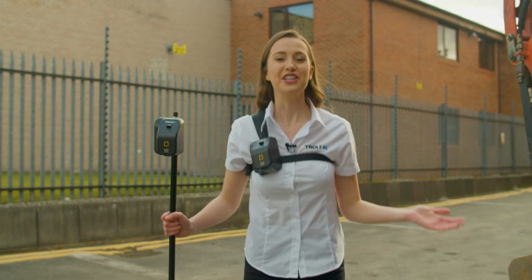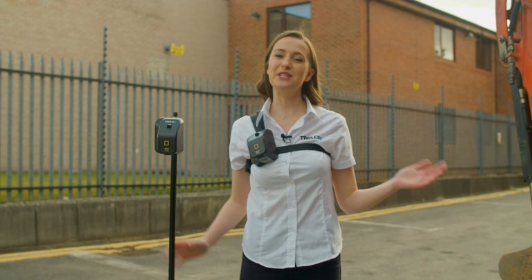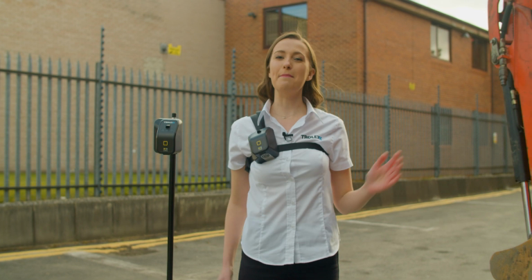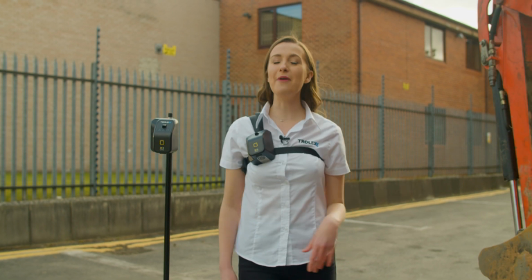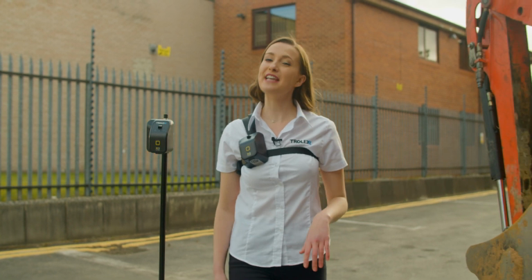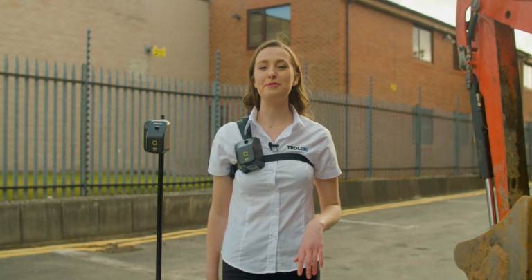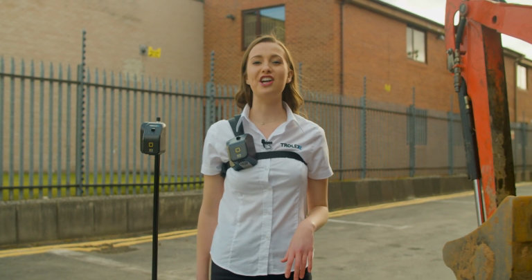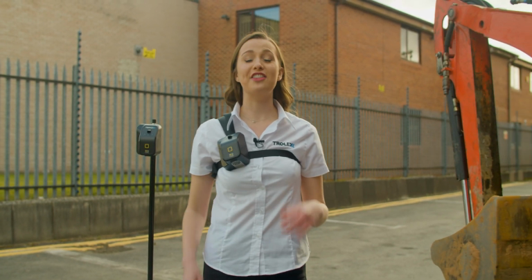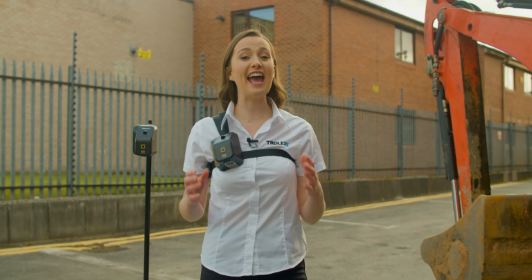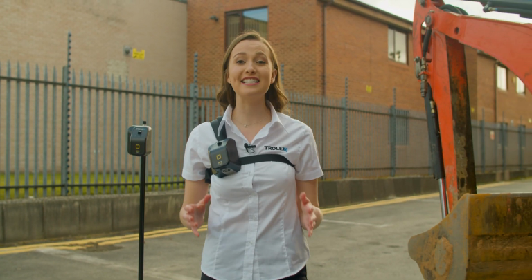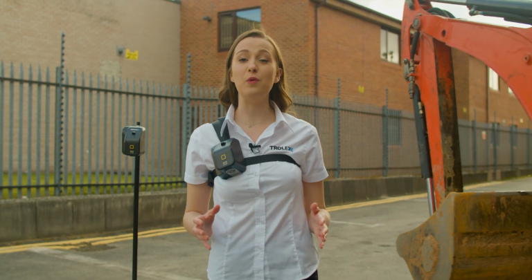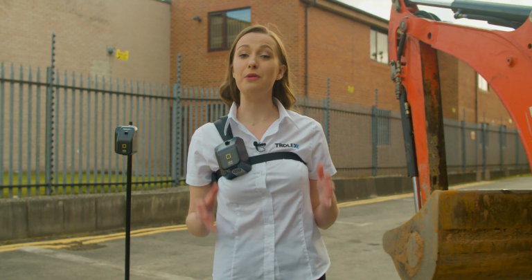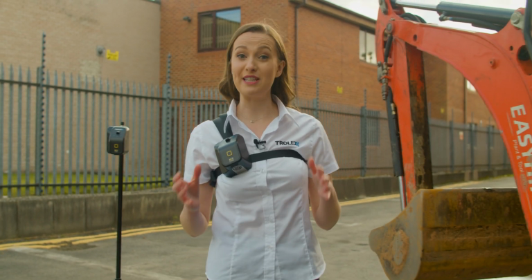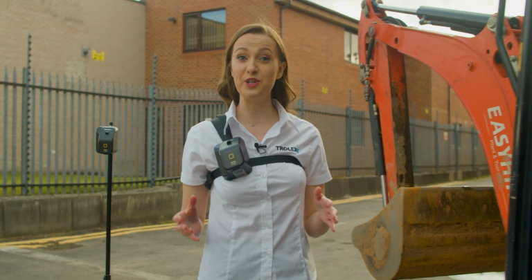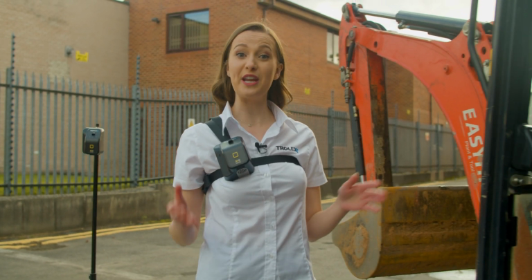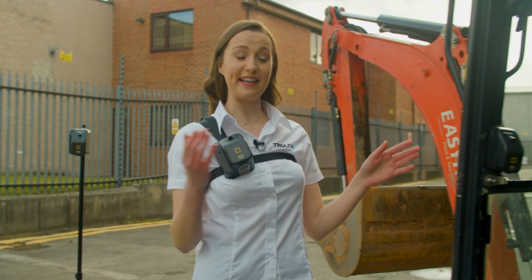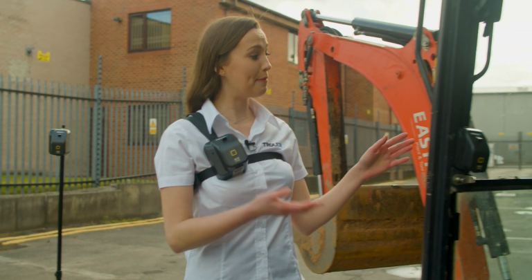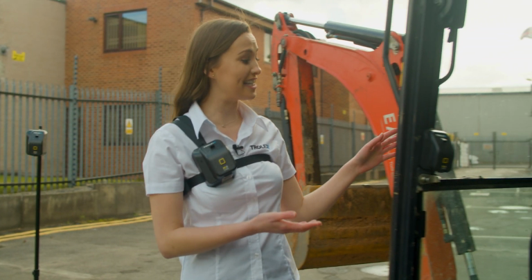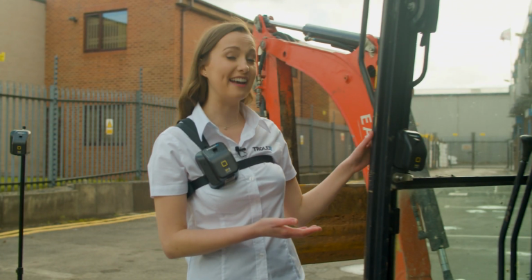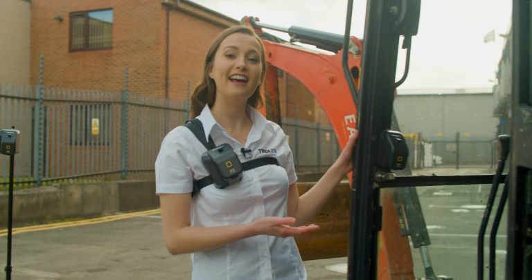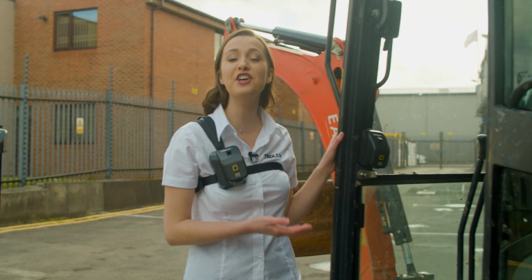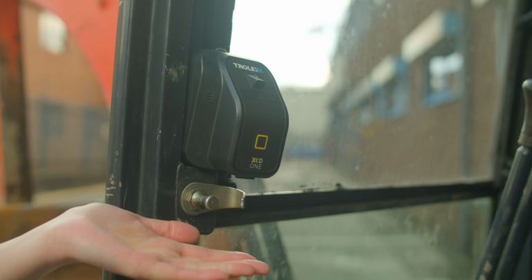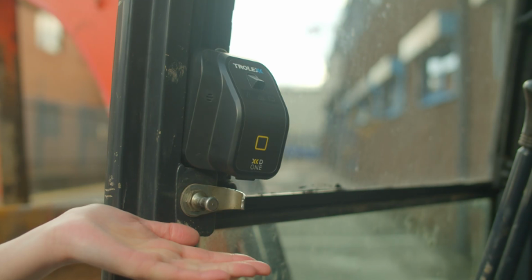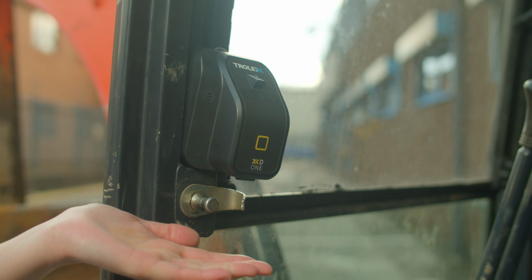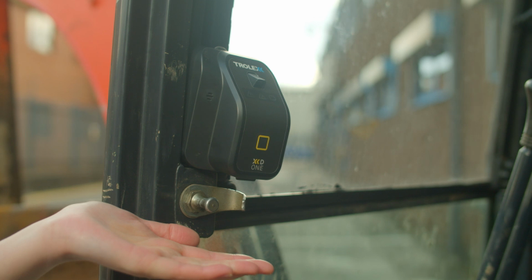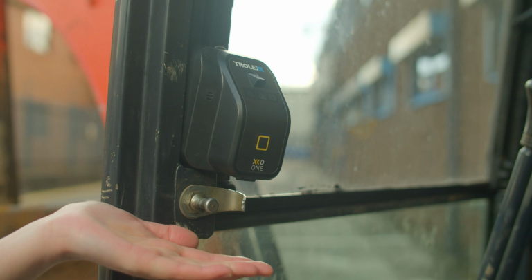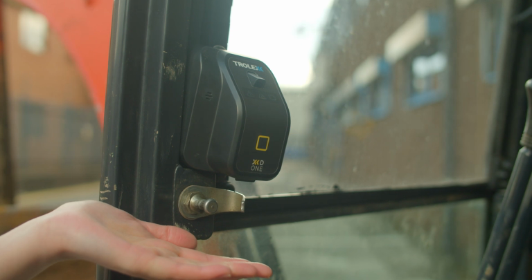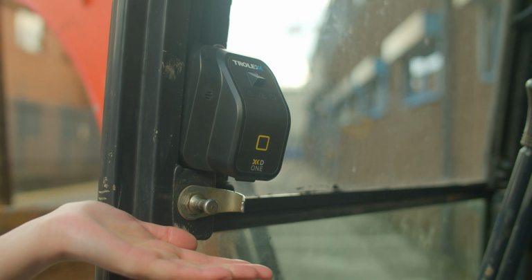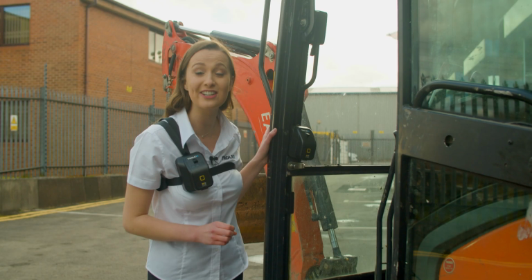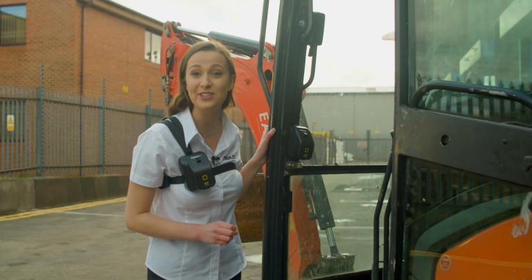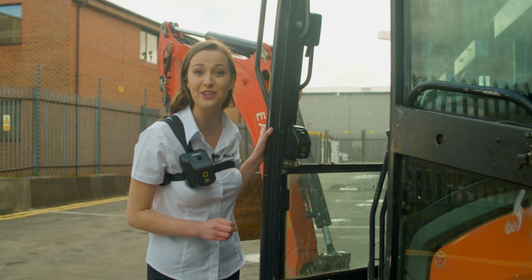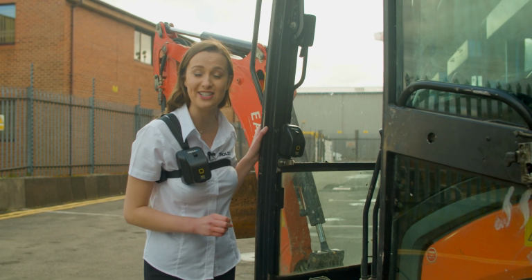Using a mount and cab charger, the XD-1 can be installed in the cab of a digger and other vehicles to monitor particulate concentrations.